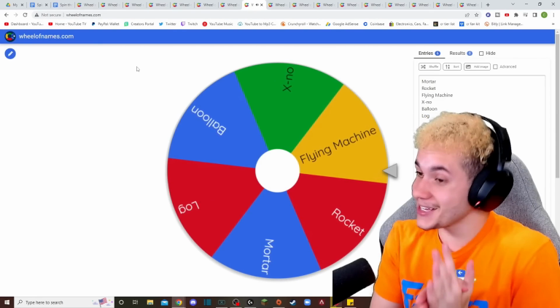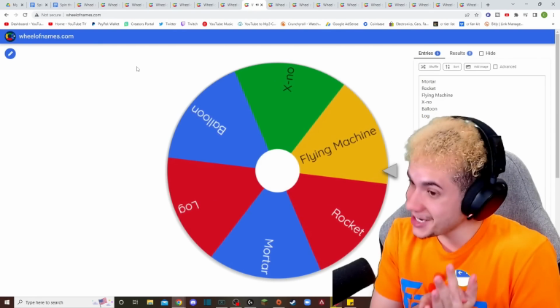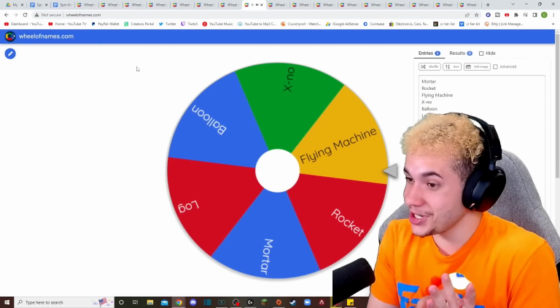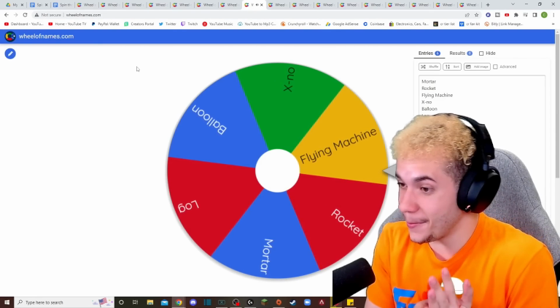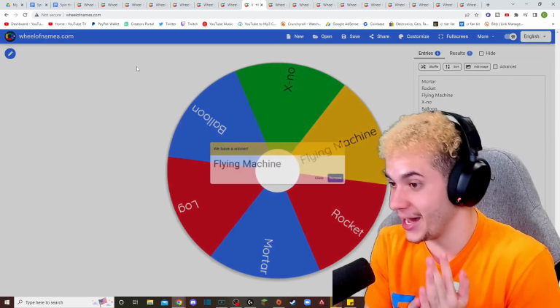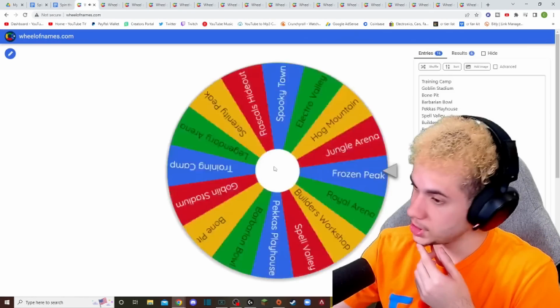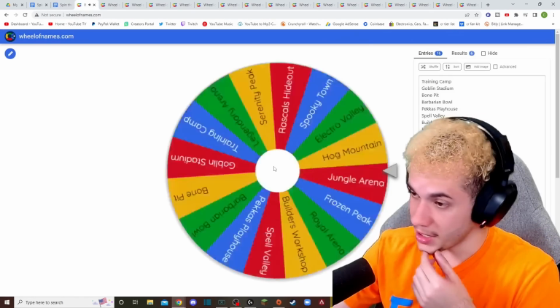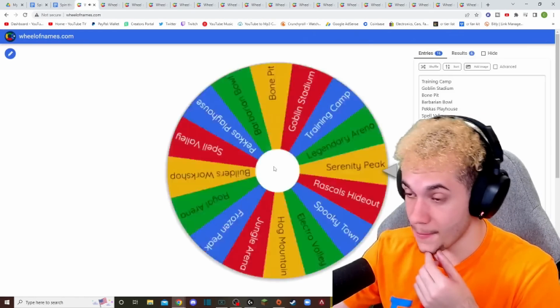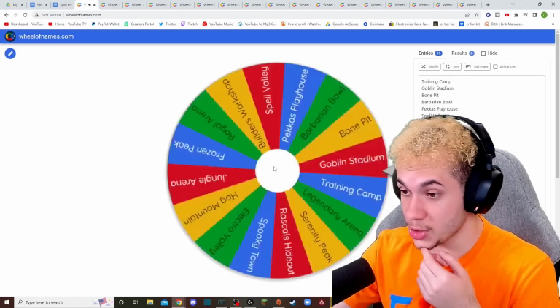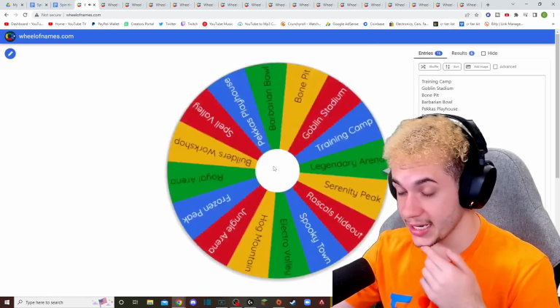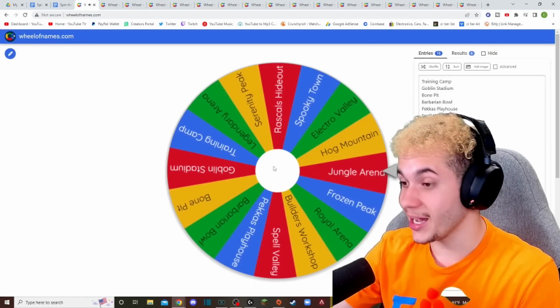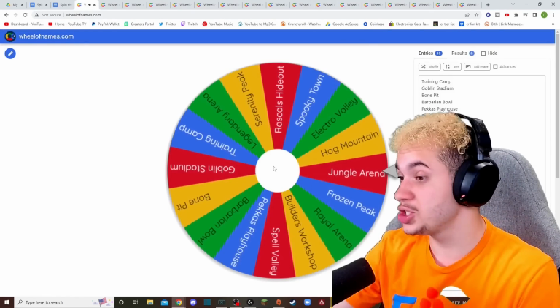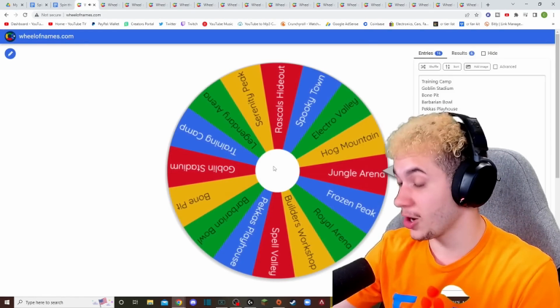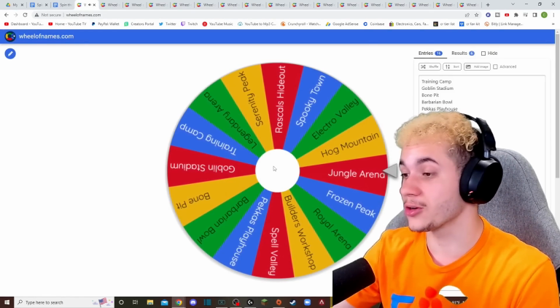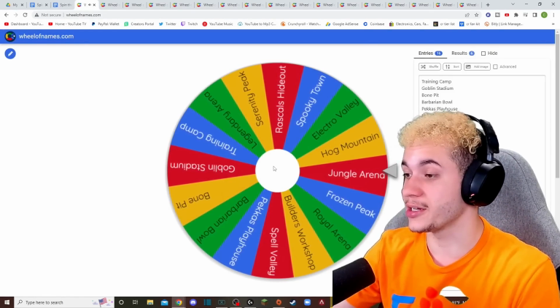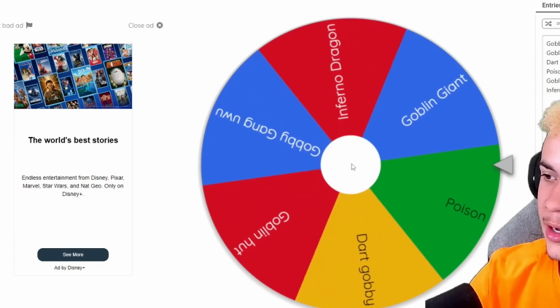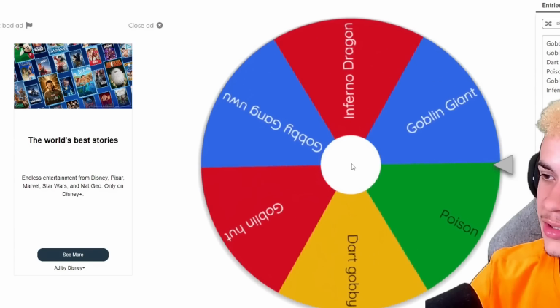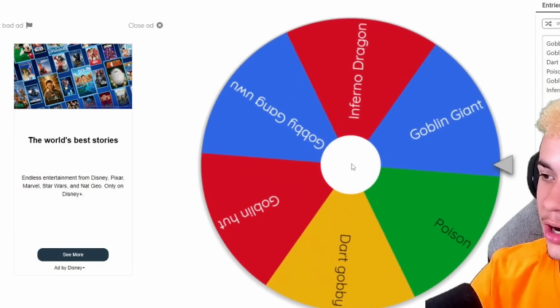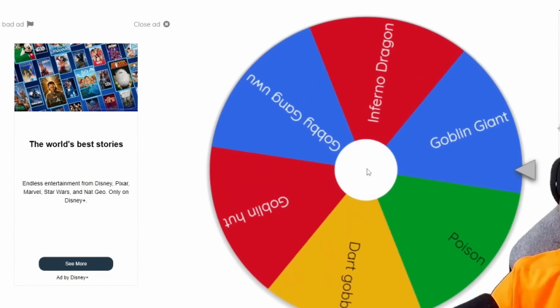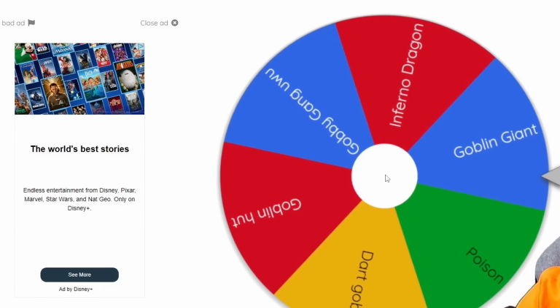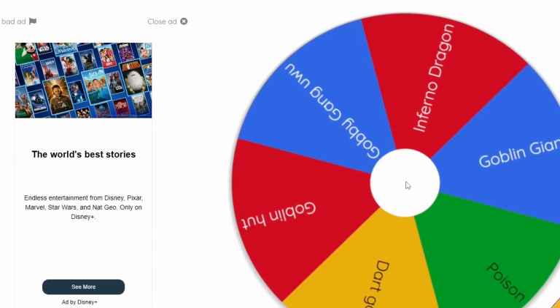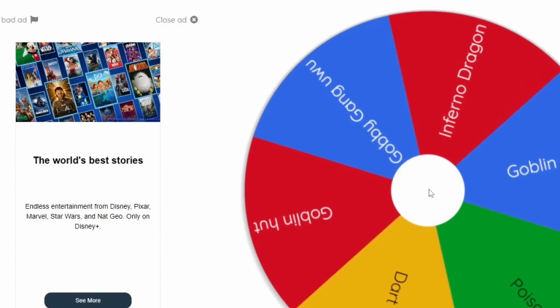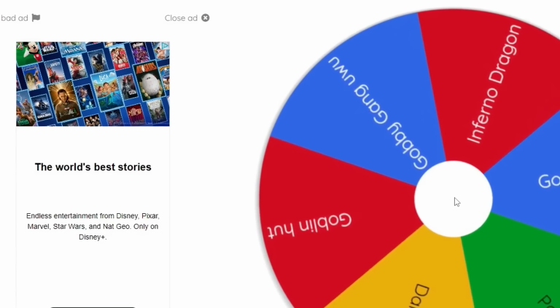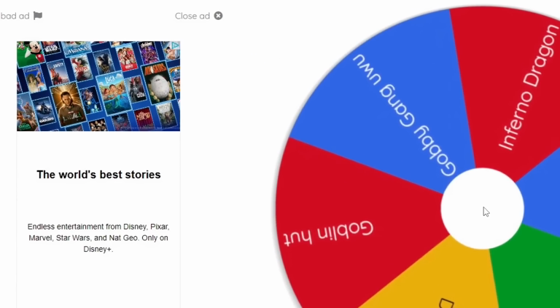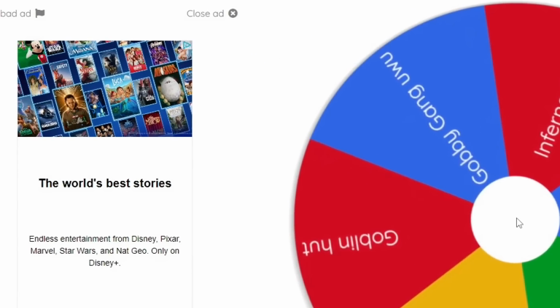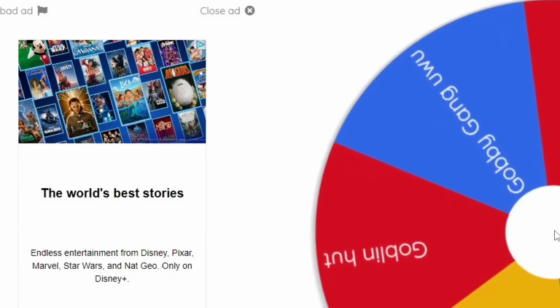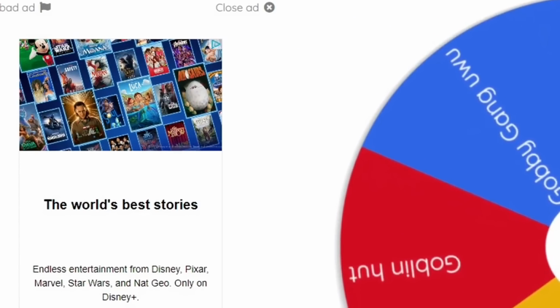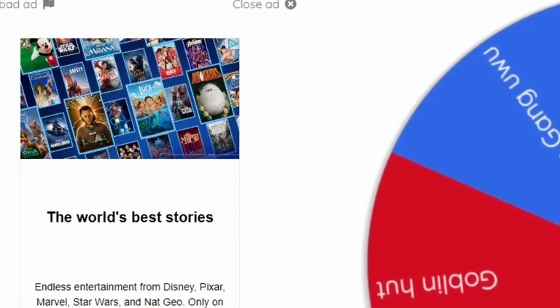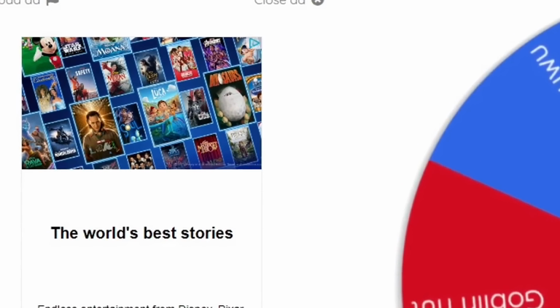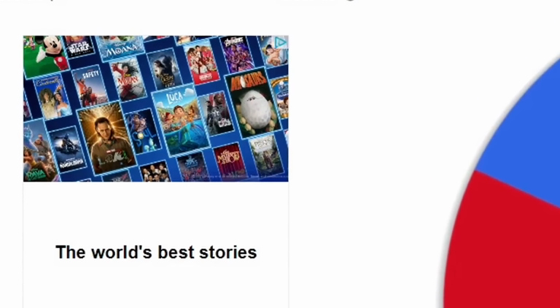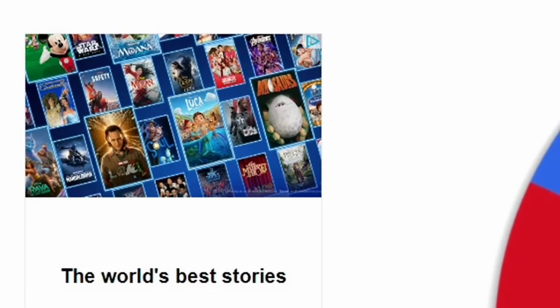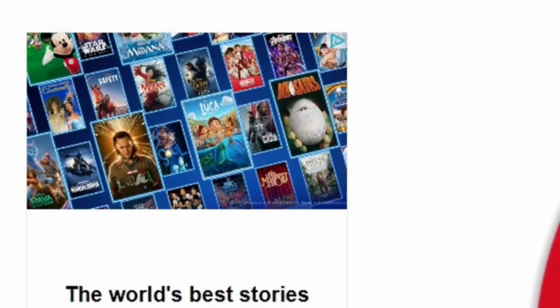That's actually not bad. Spin number three, we got Jungle Arena. And with Jungle Arena, we're going to get Goblin Giant. We got a tank. That's pretty solid.